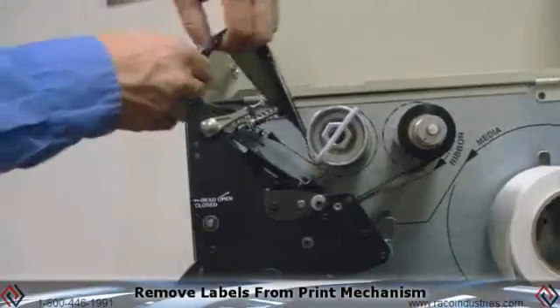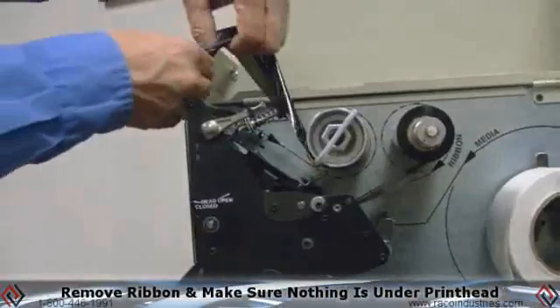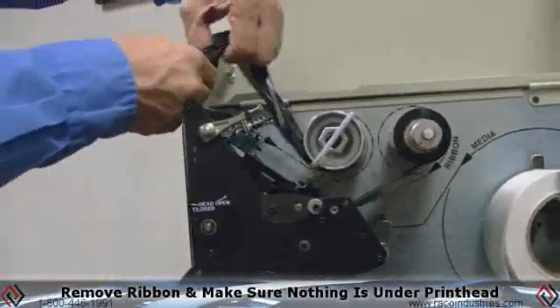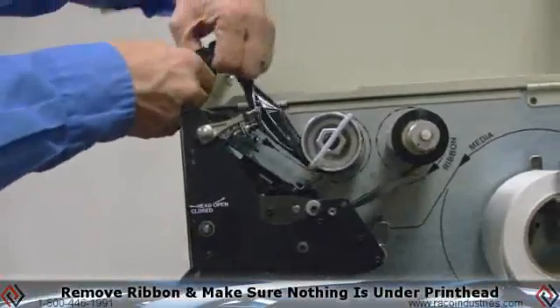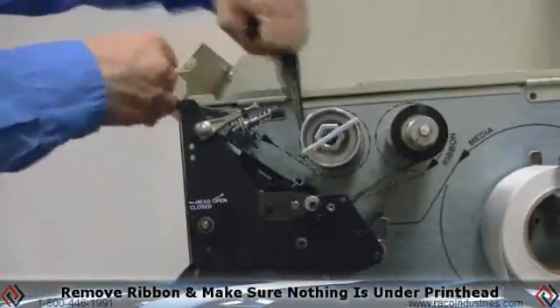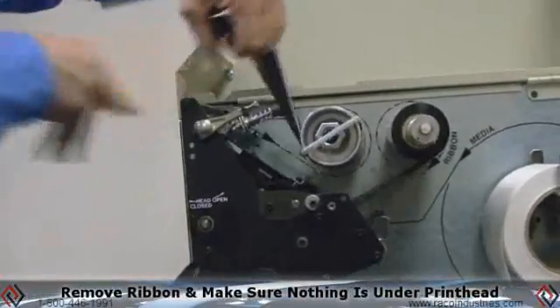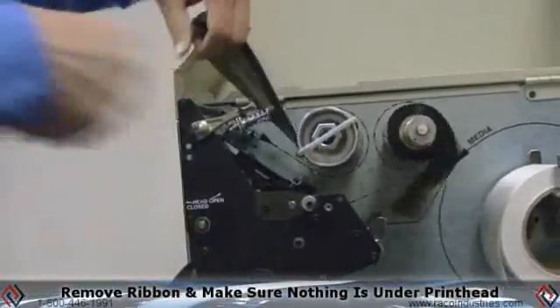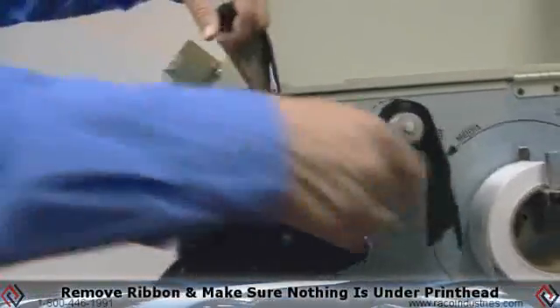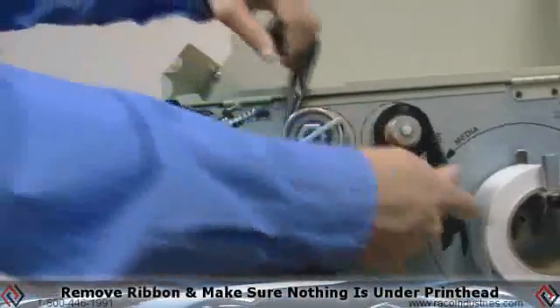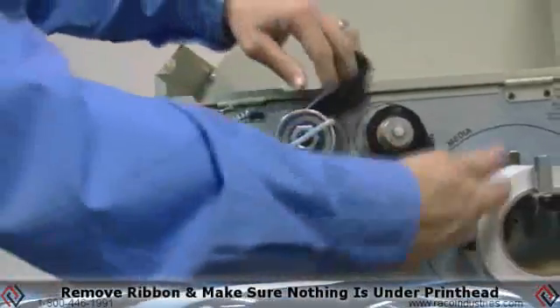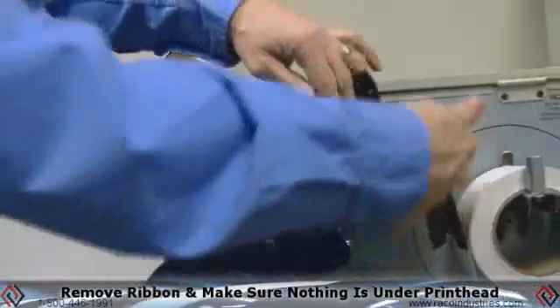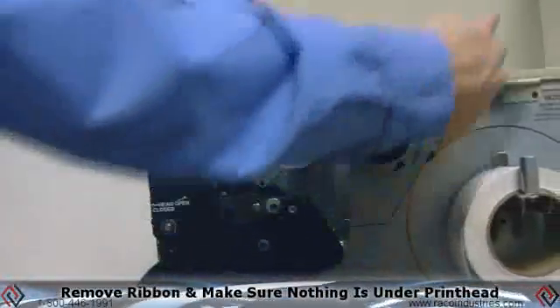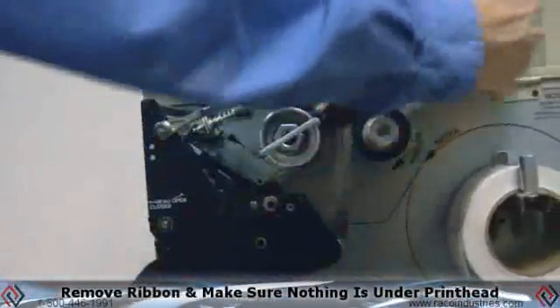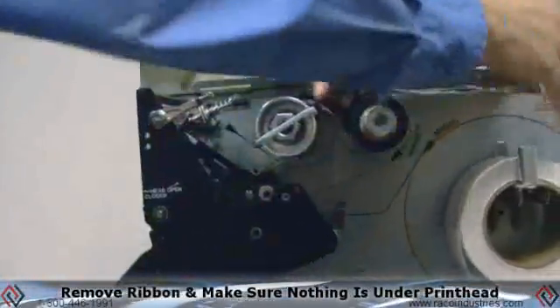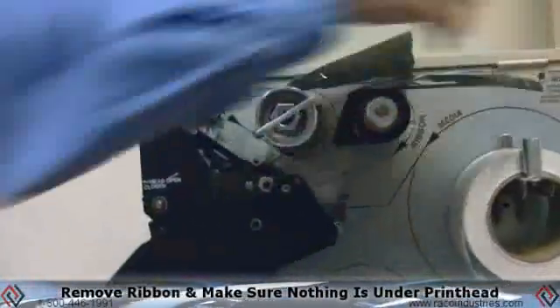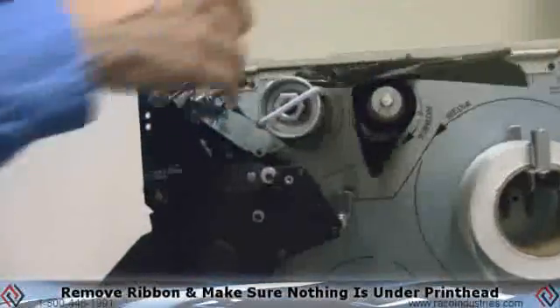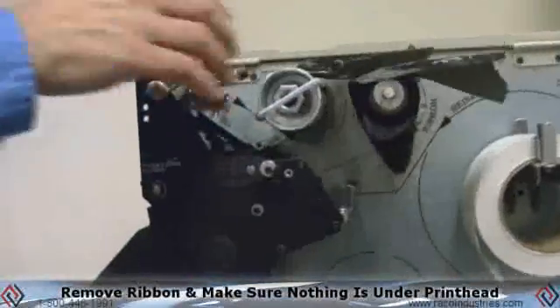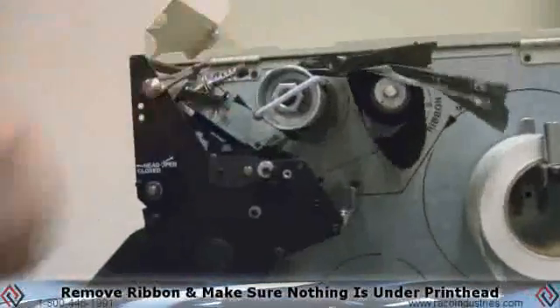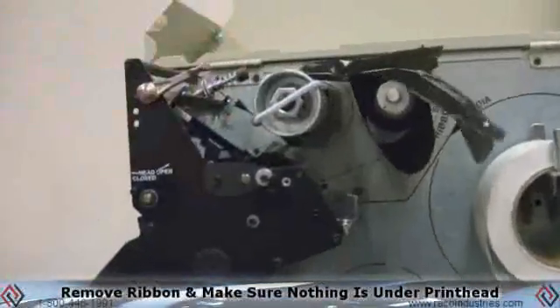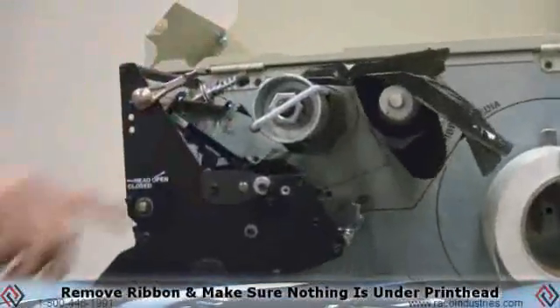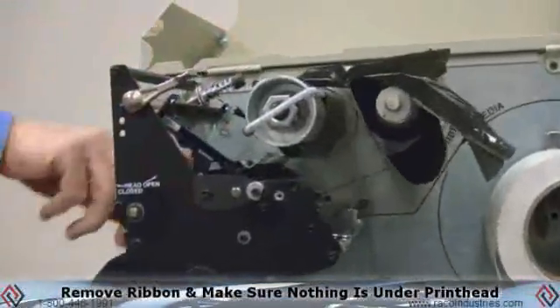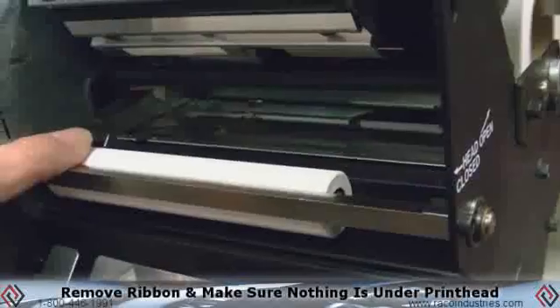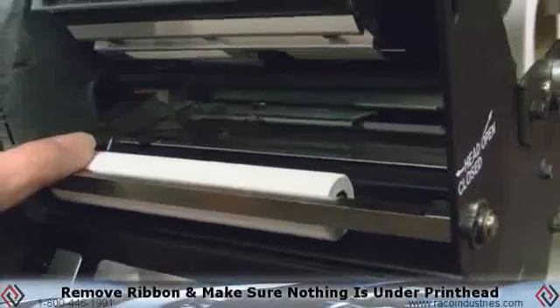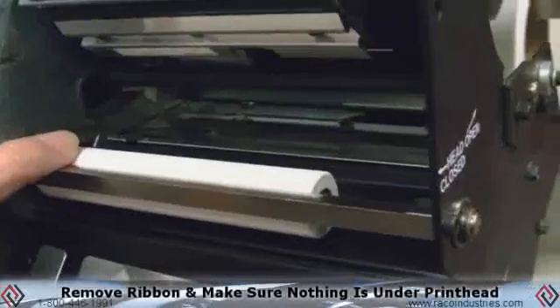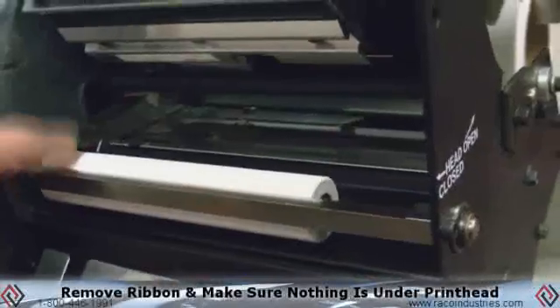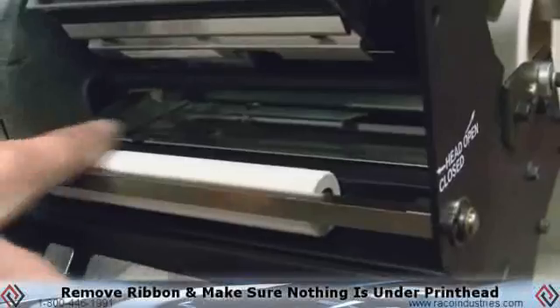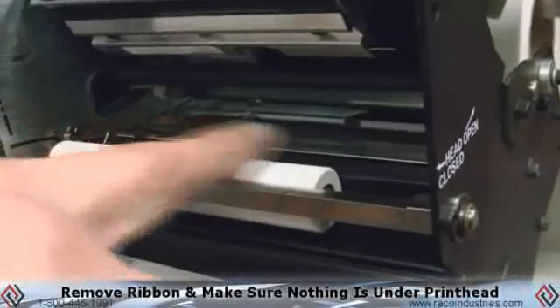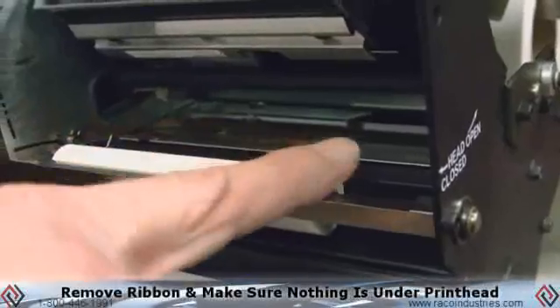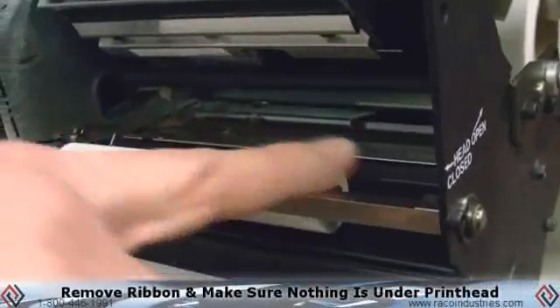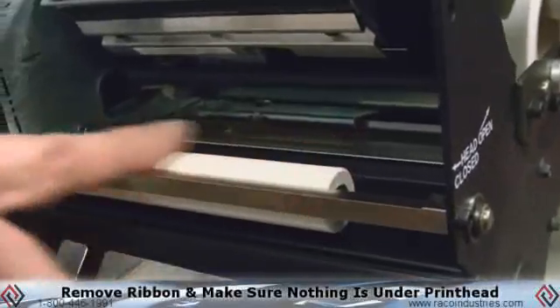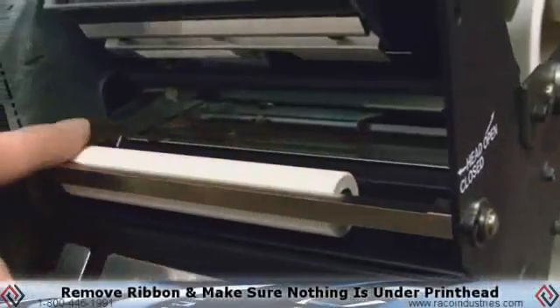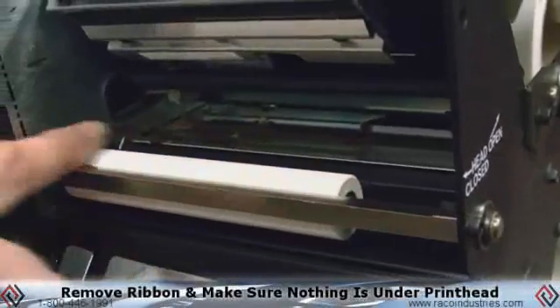Then you want to remove the ribbon. Make sure that nothing is underneath the print head — all that you see is the platen roller.